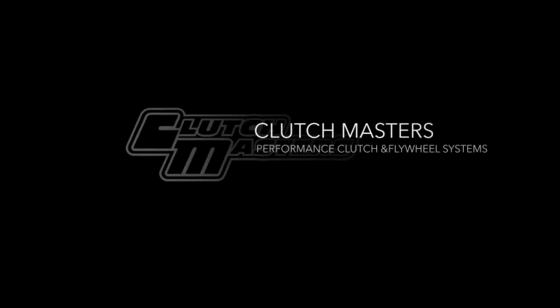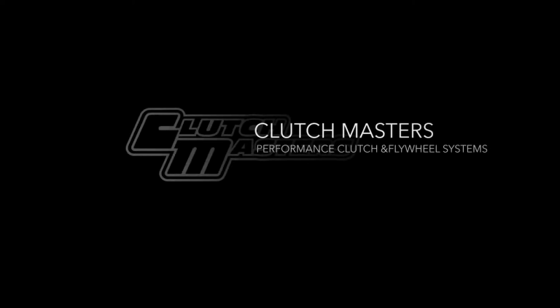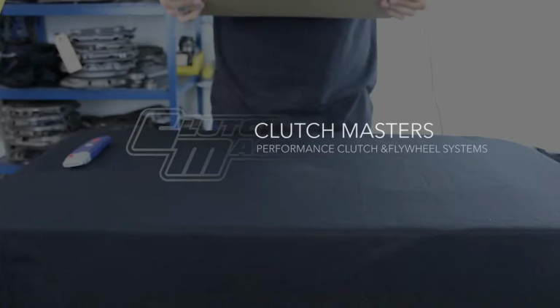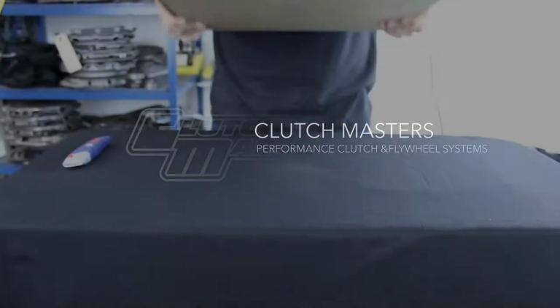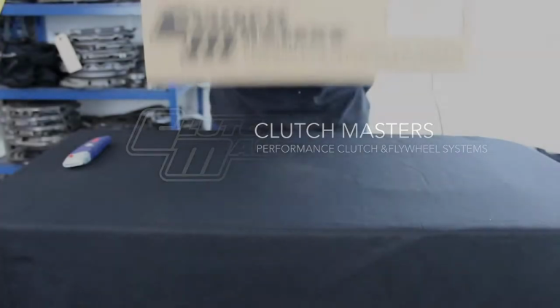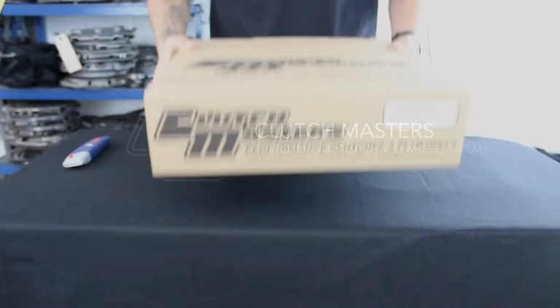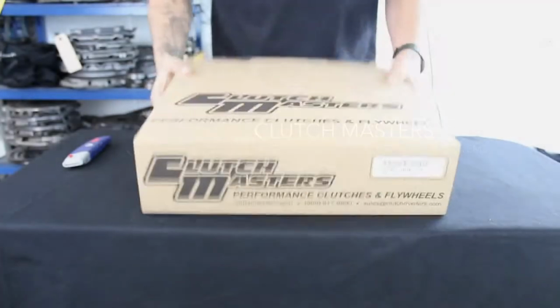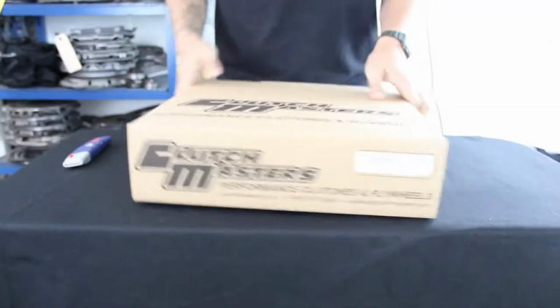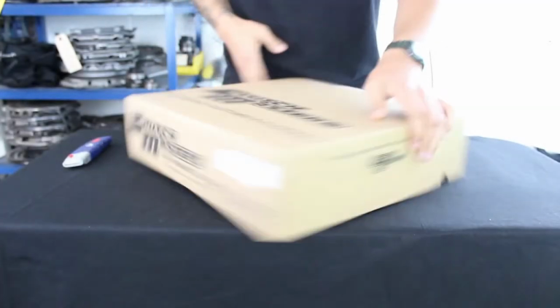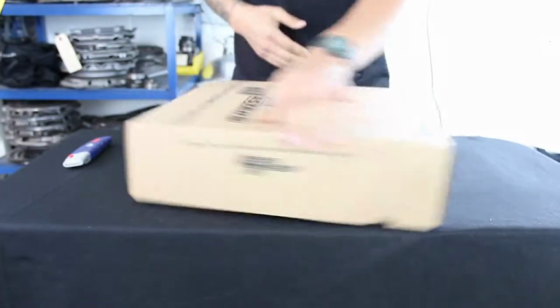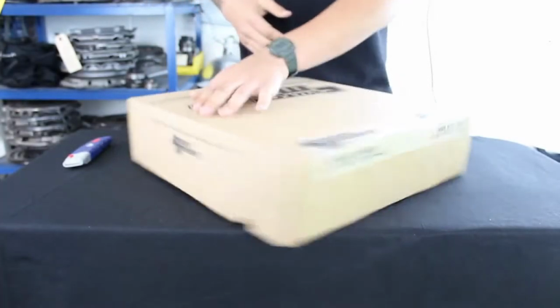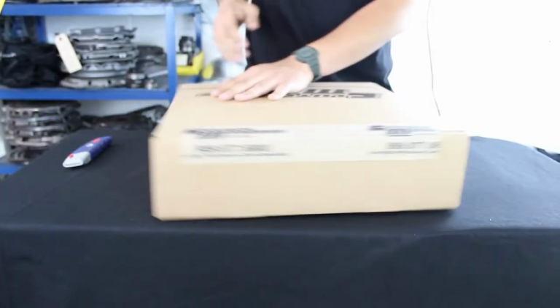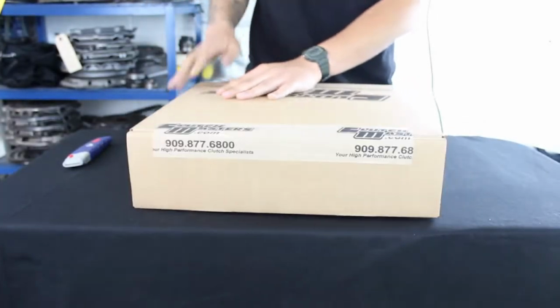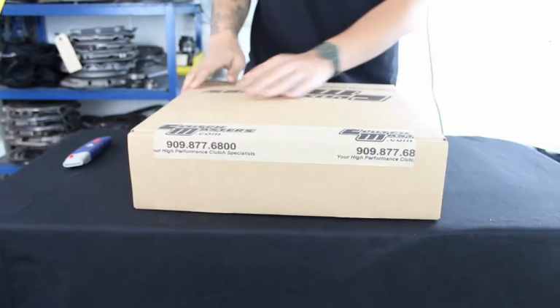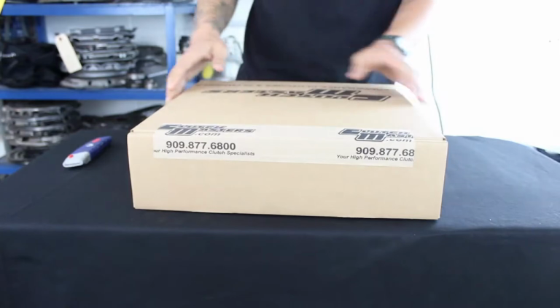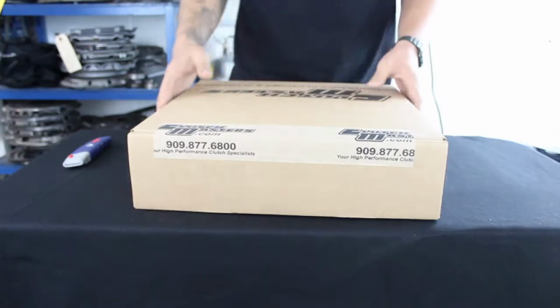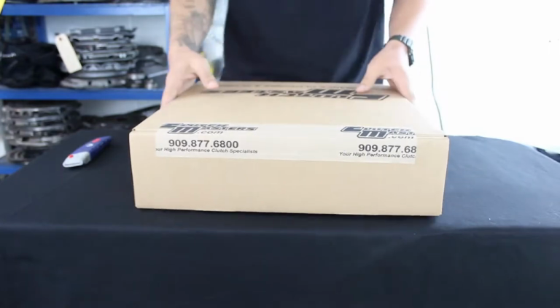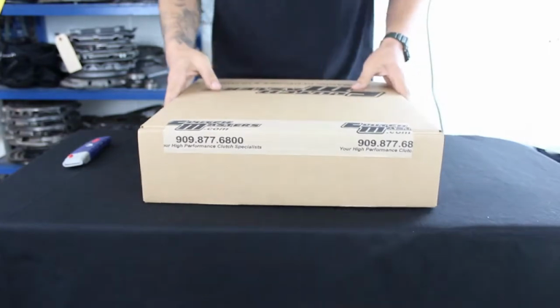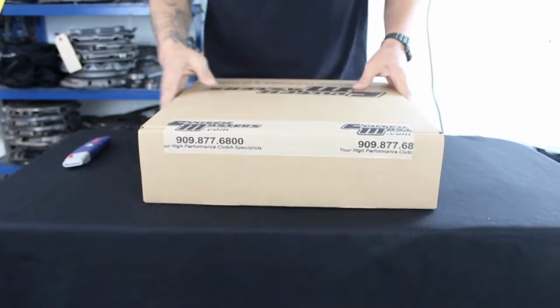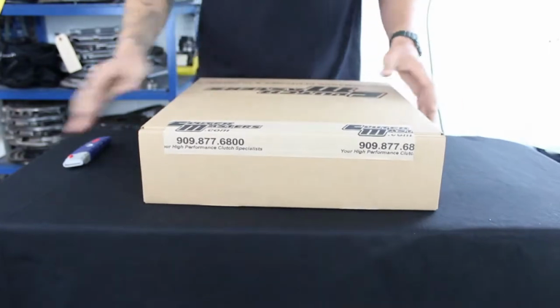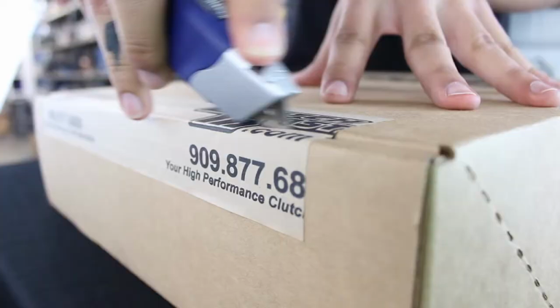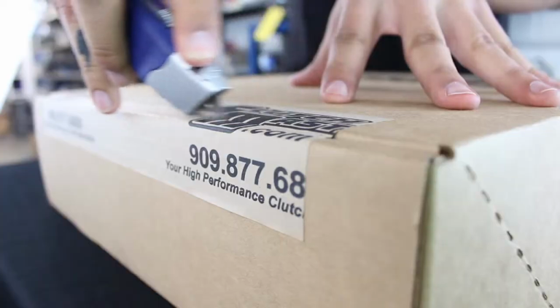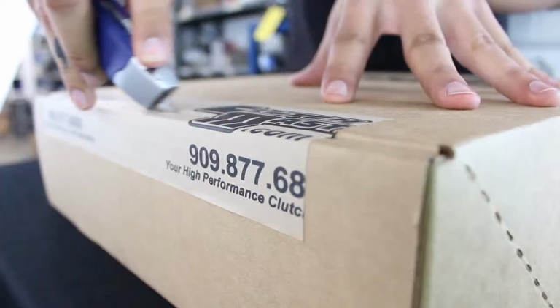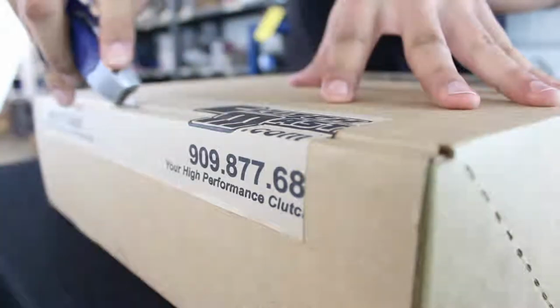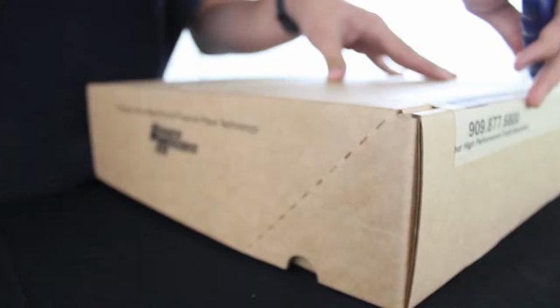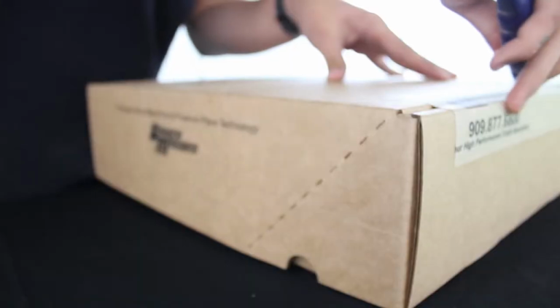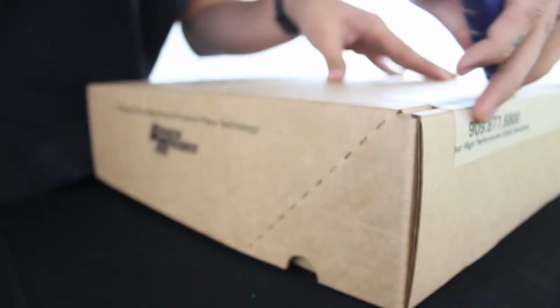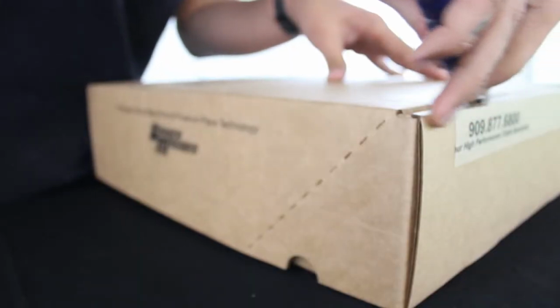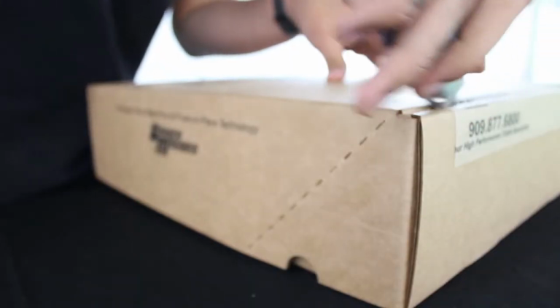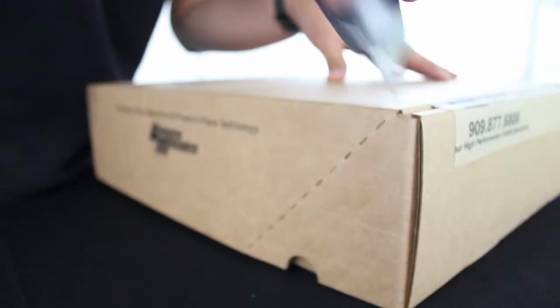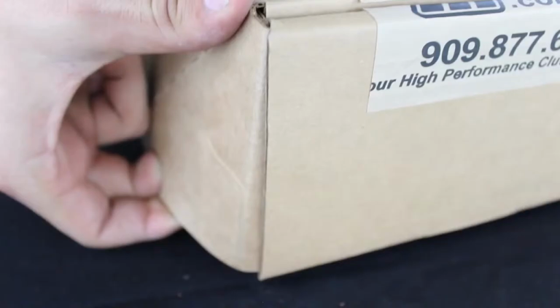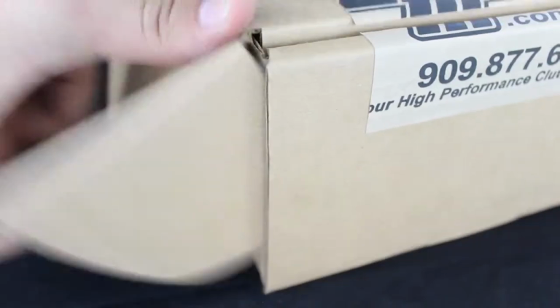Hey guys, this is Alex, and today we're going to be going over the Clutchmasters FX200 Clutch Kit.